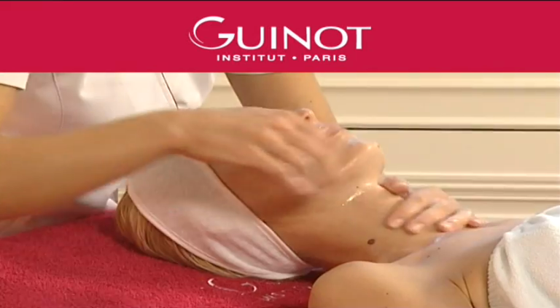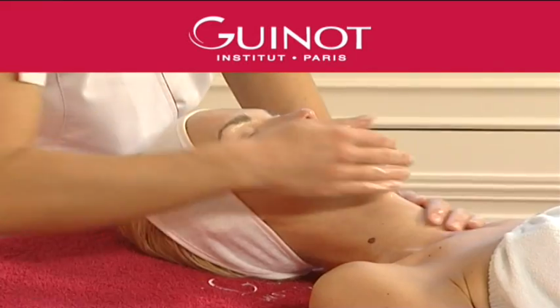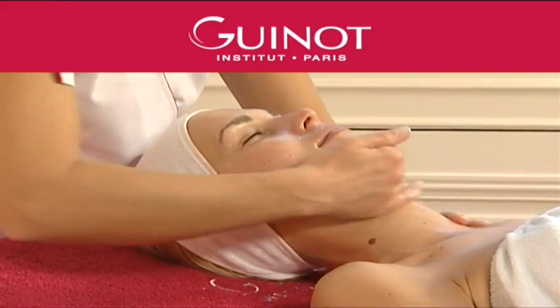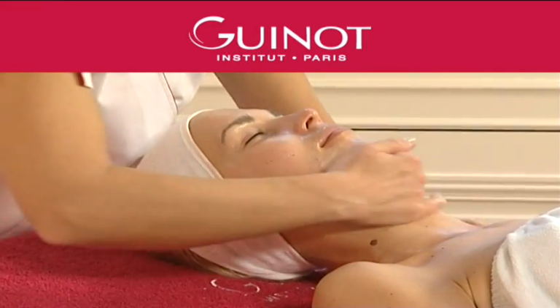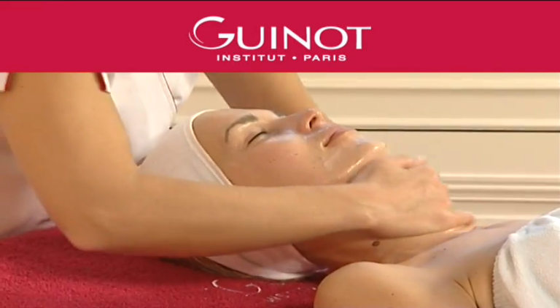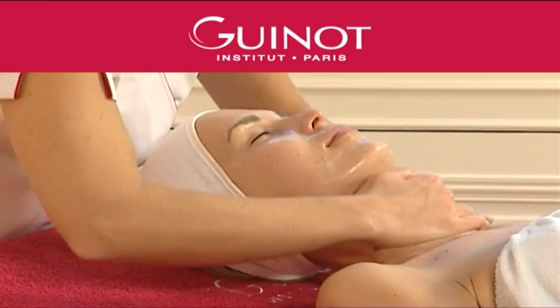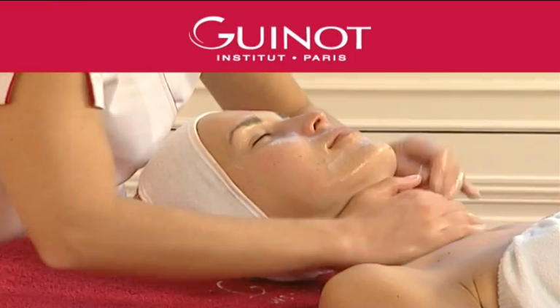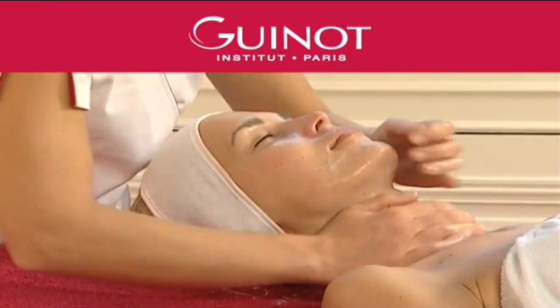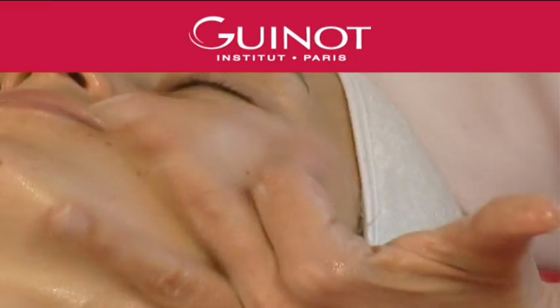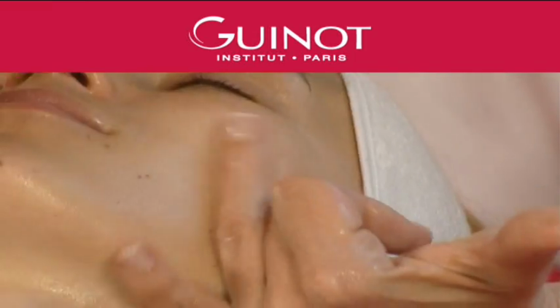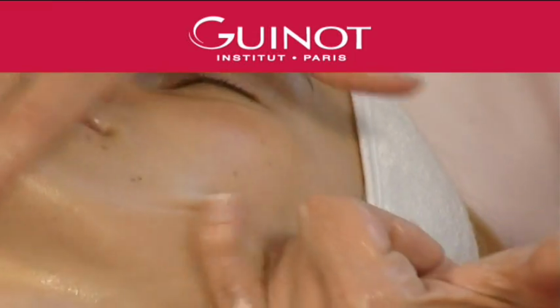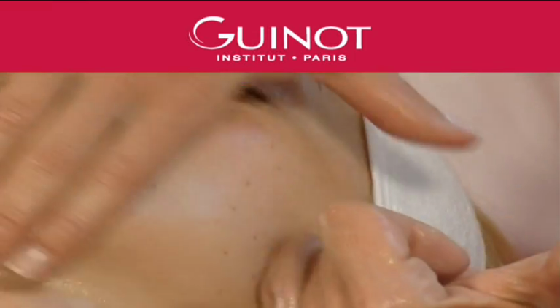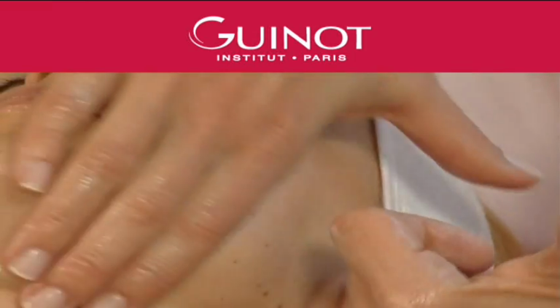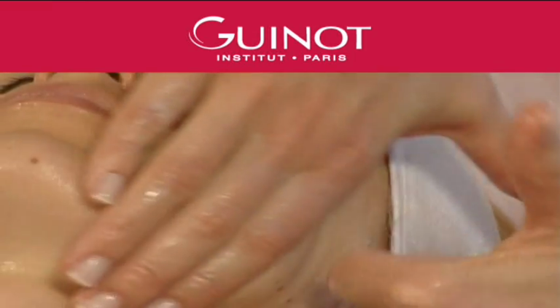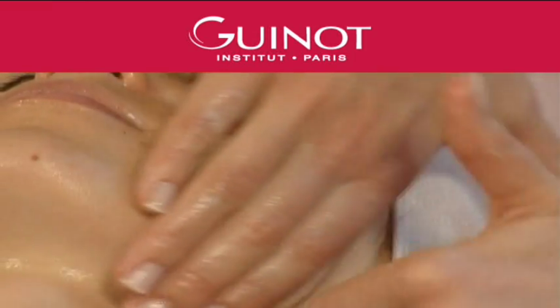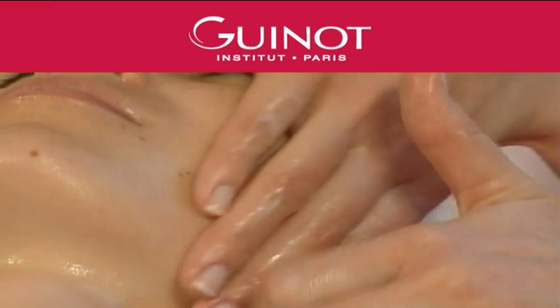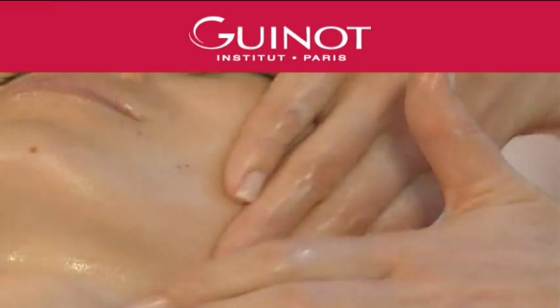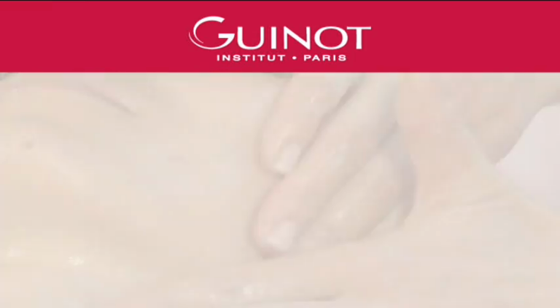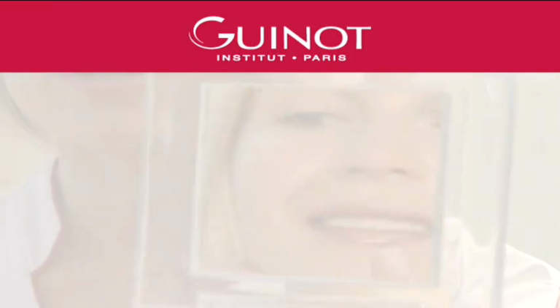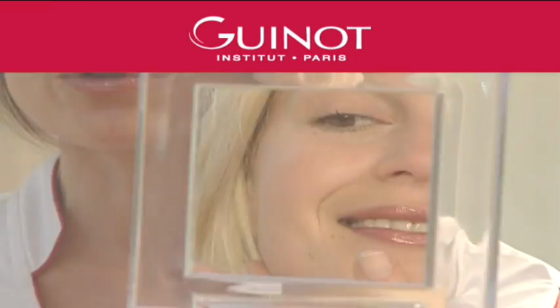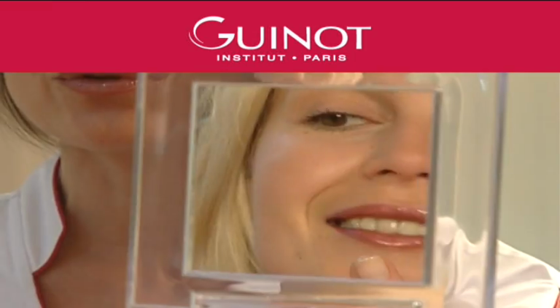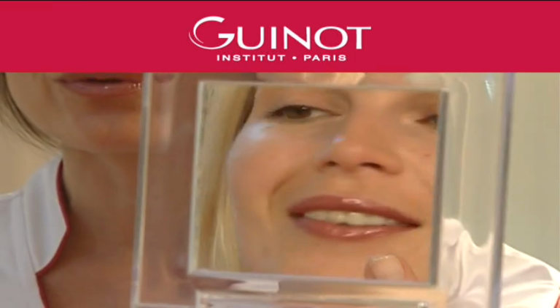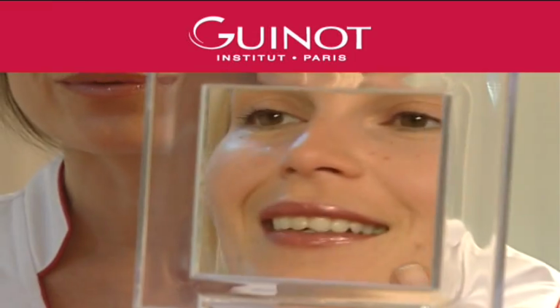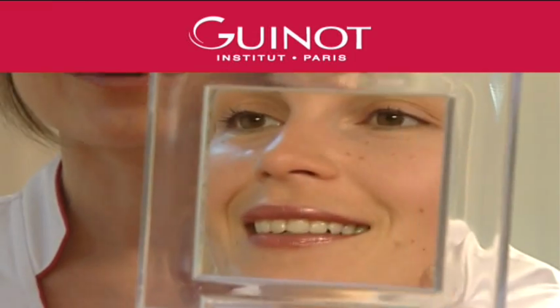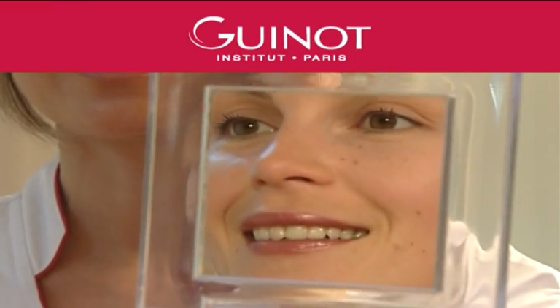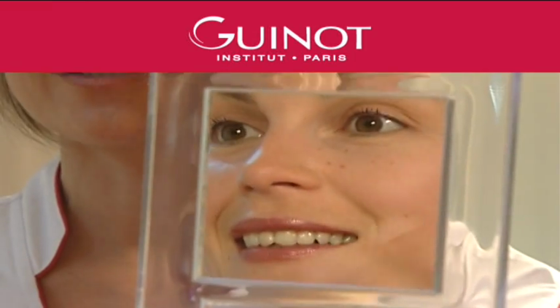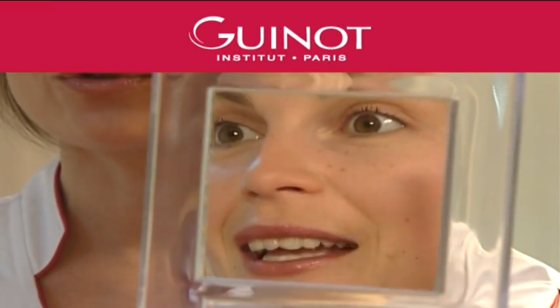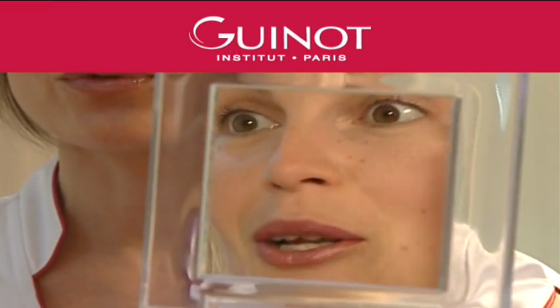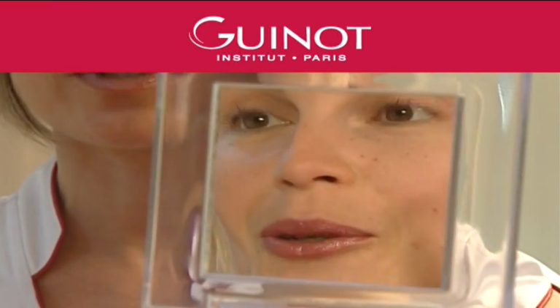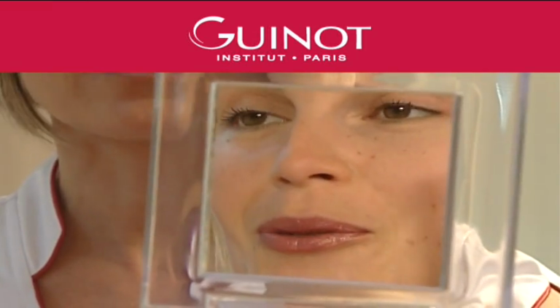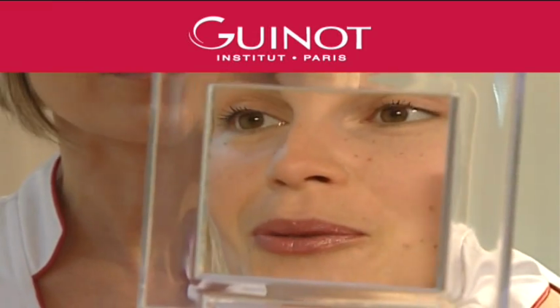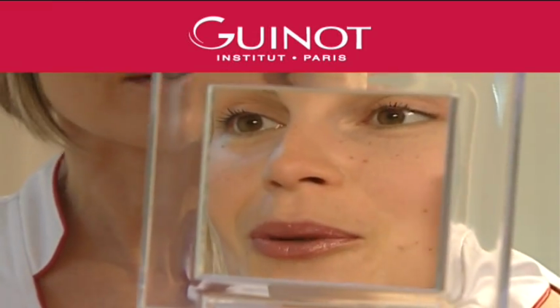A radiance-promoting and firming treatment, Liftosome offers unique results for tired skin.